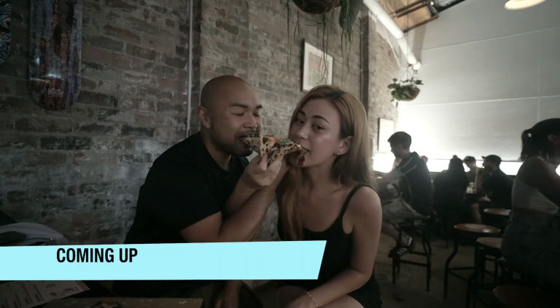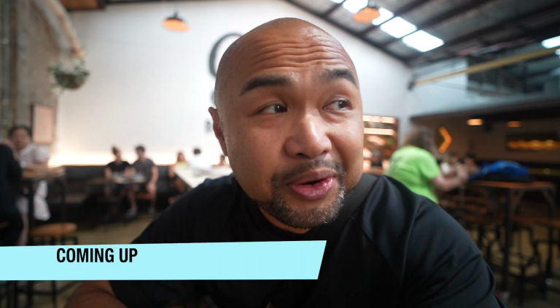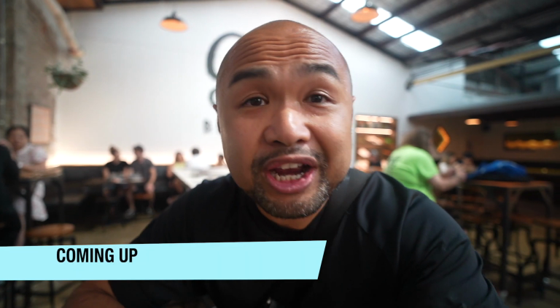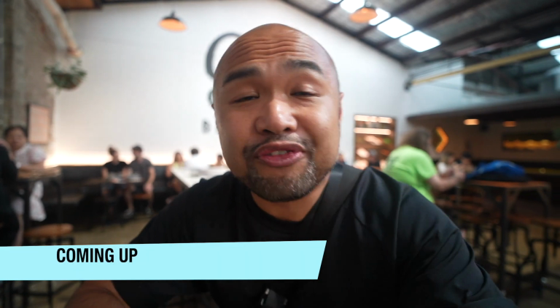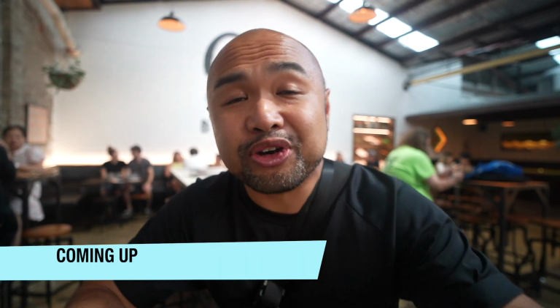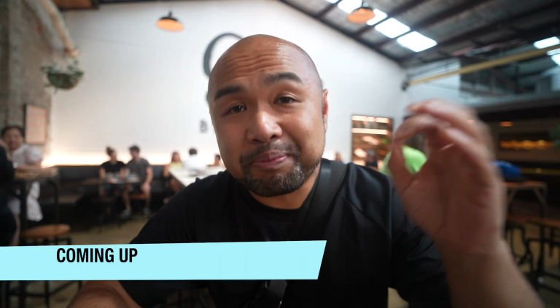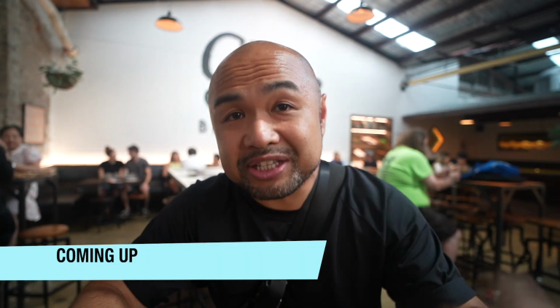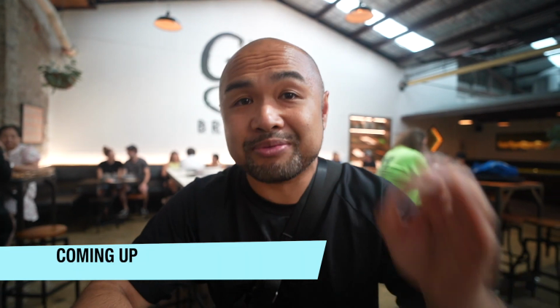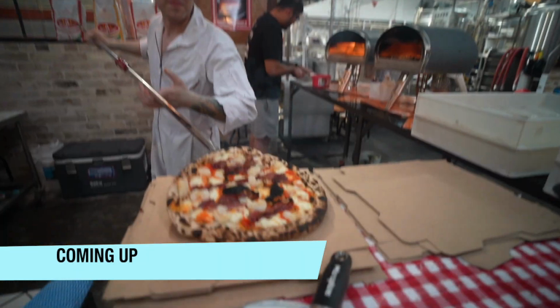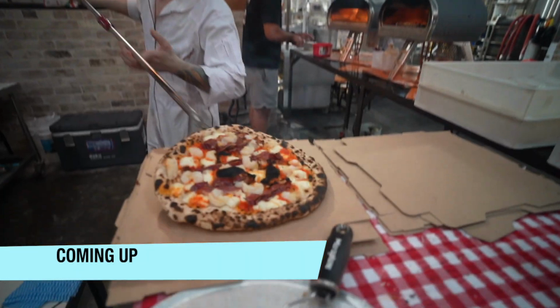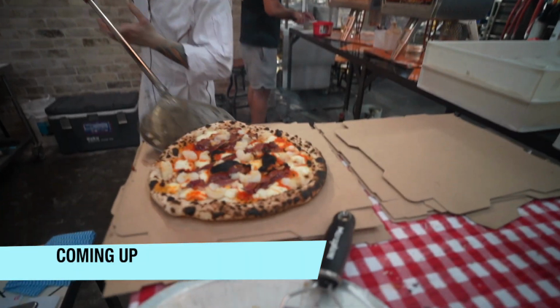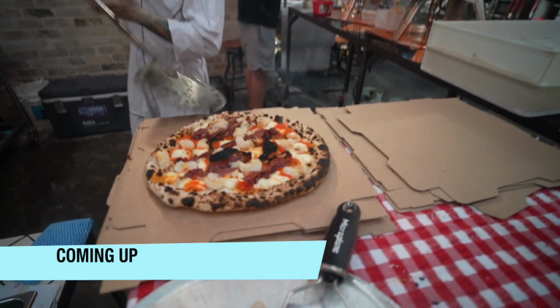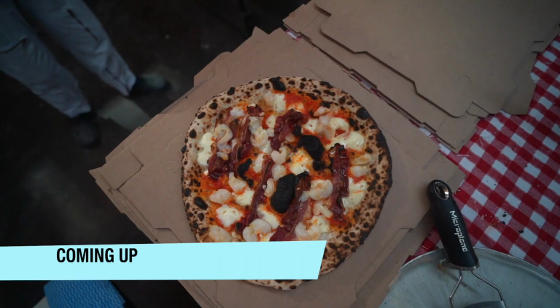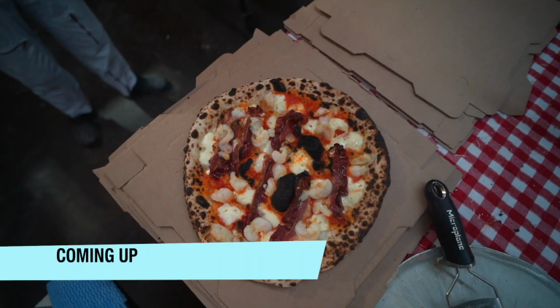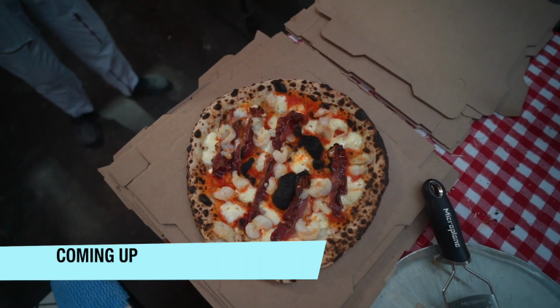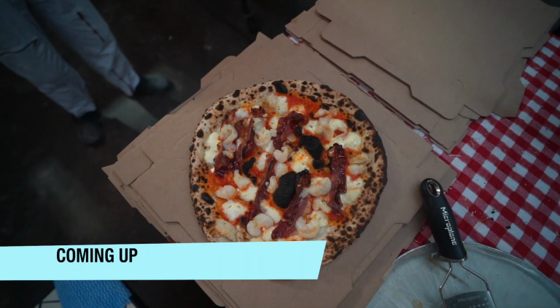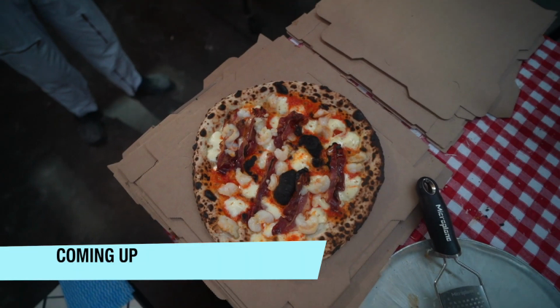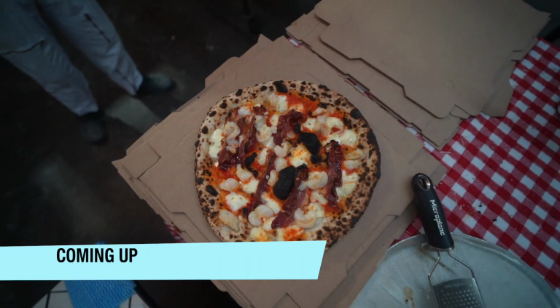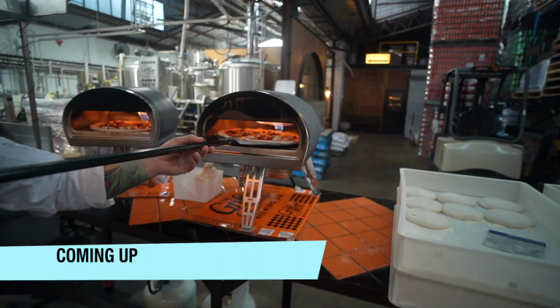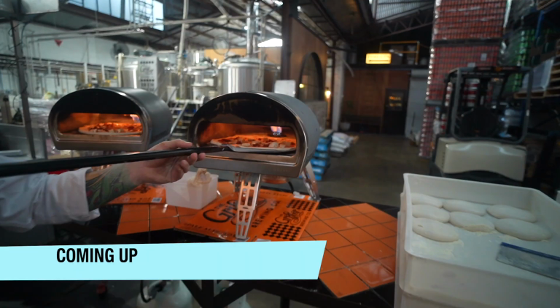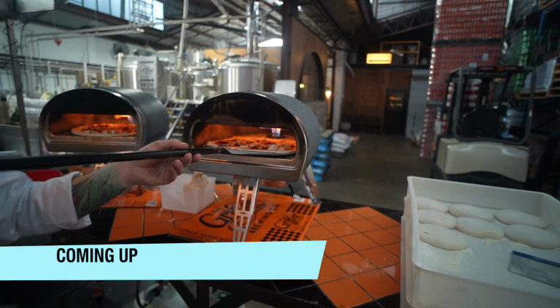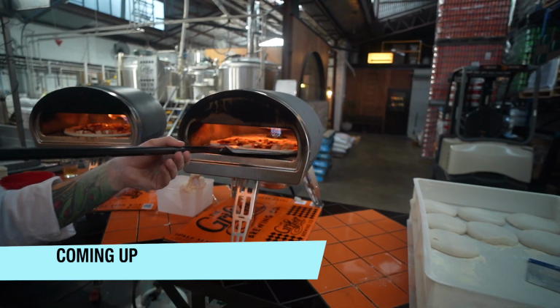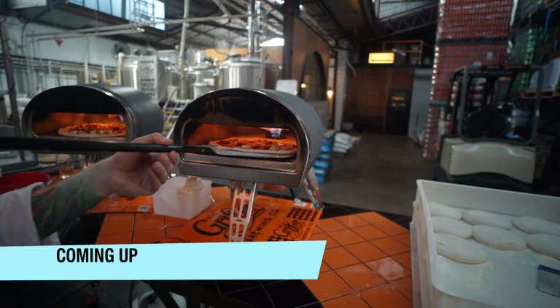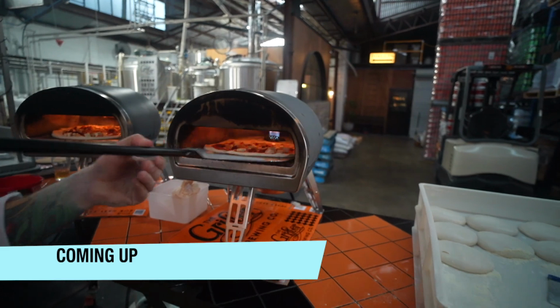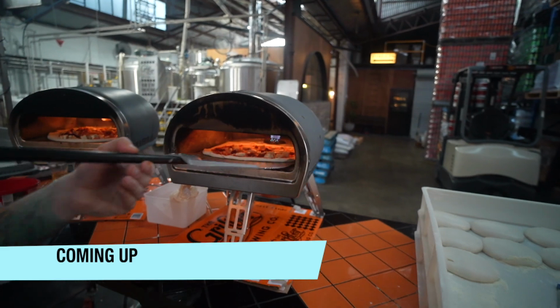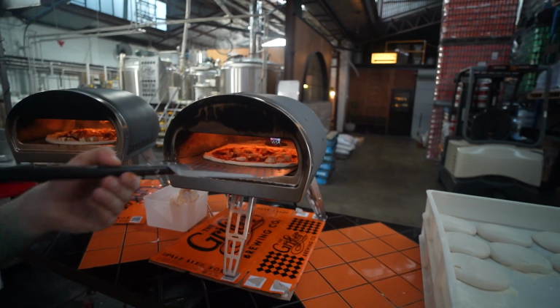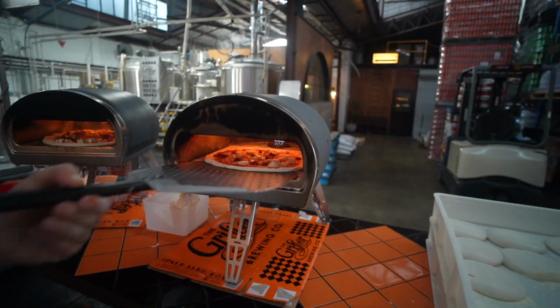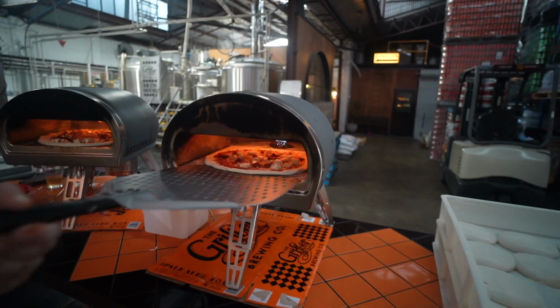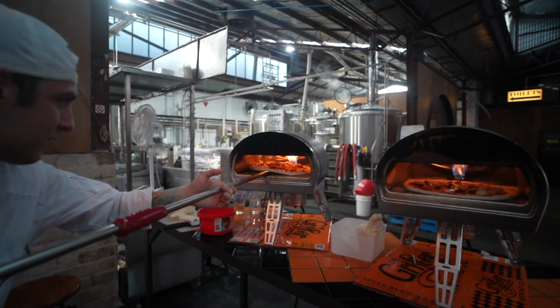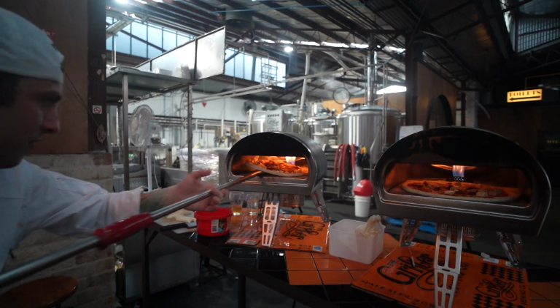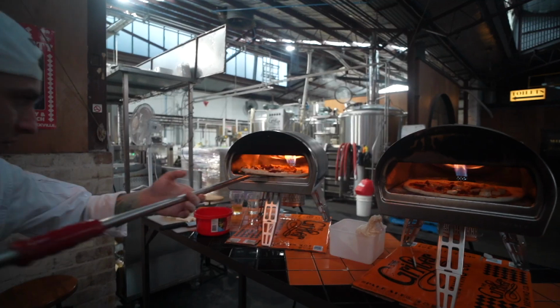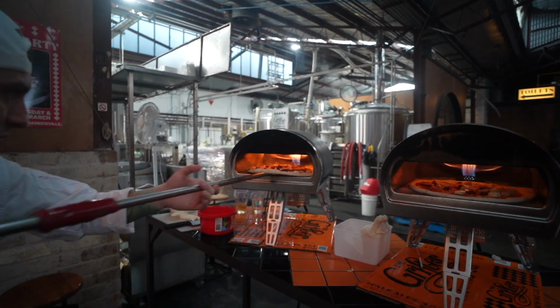We're here for the Pizza Bros pop-up. Can you use the Gozney Roccbox as a commercial oven?